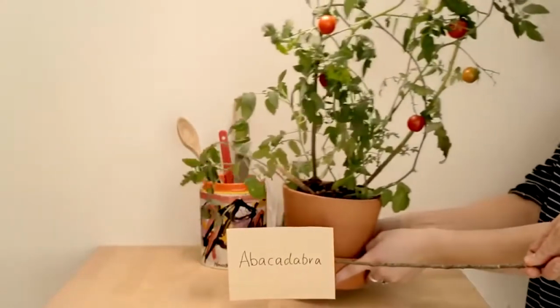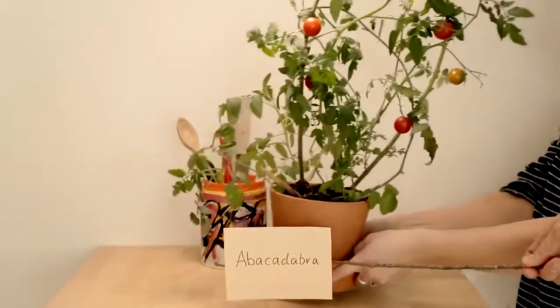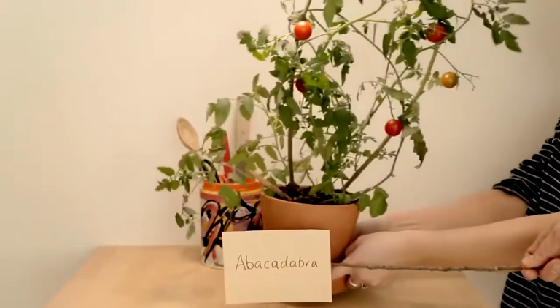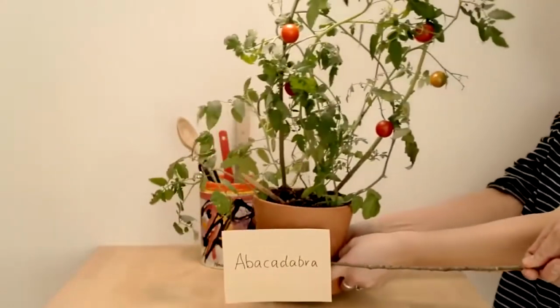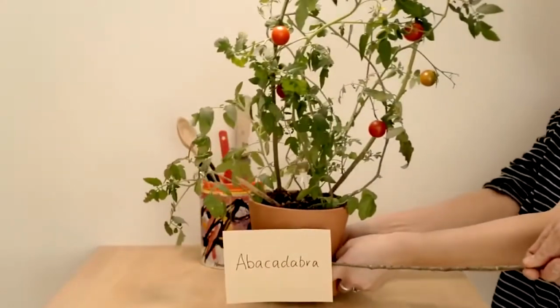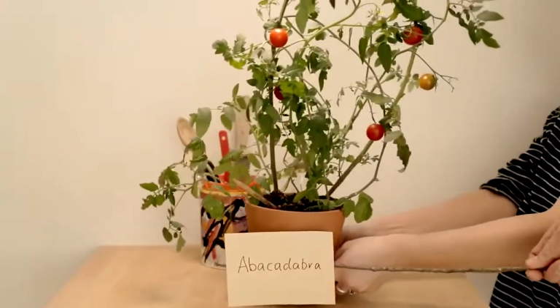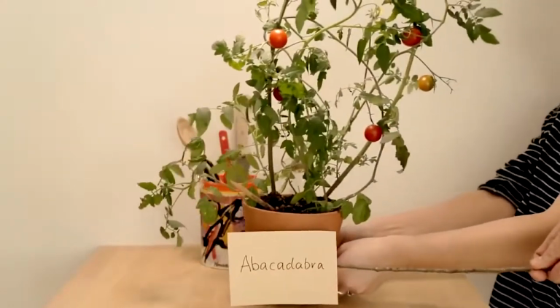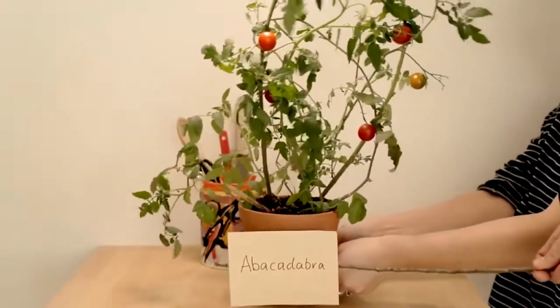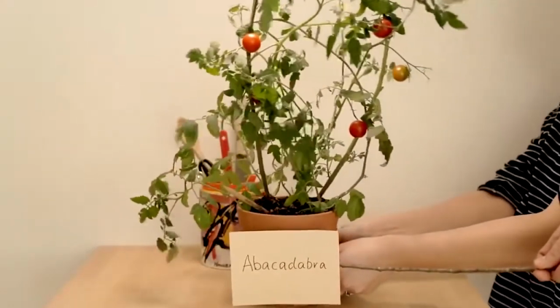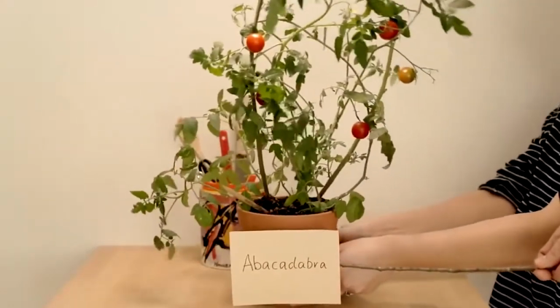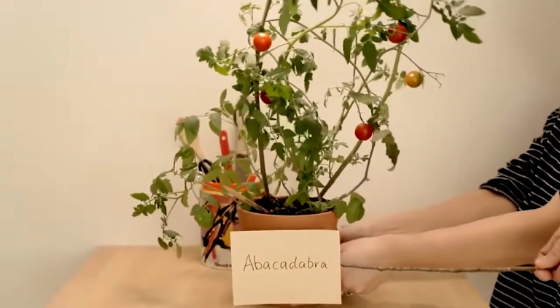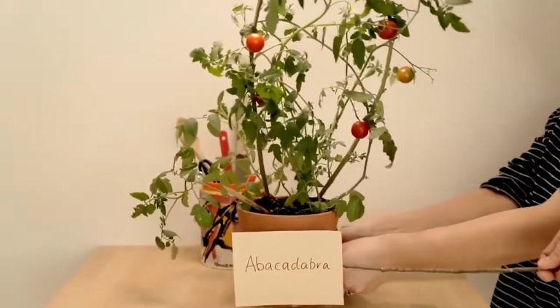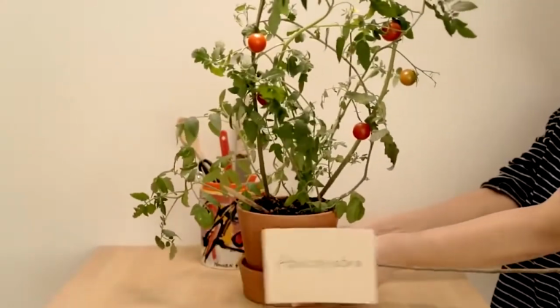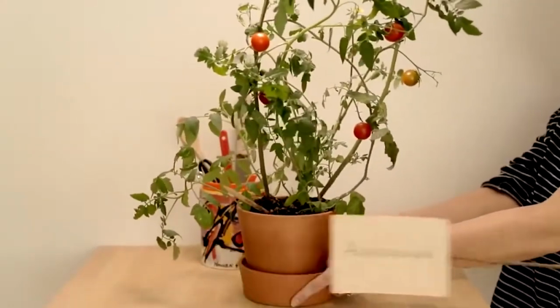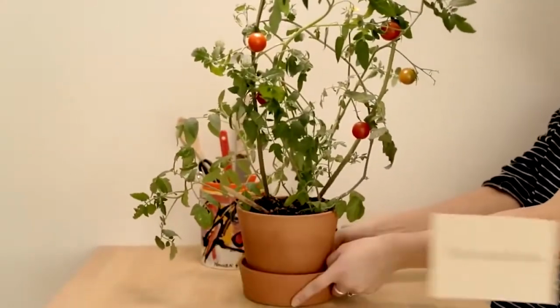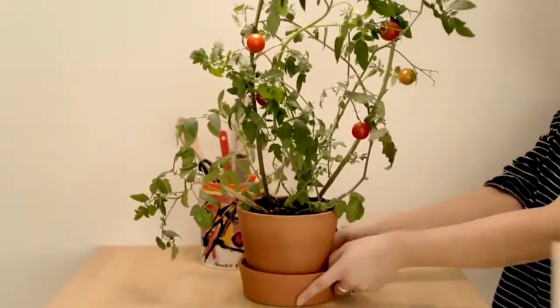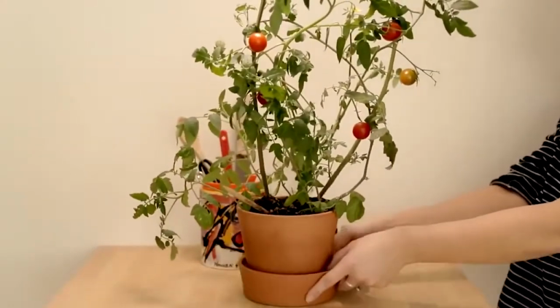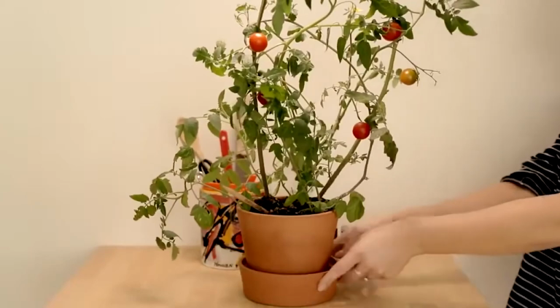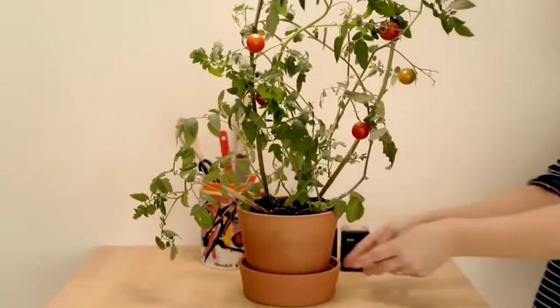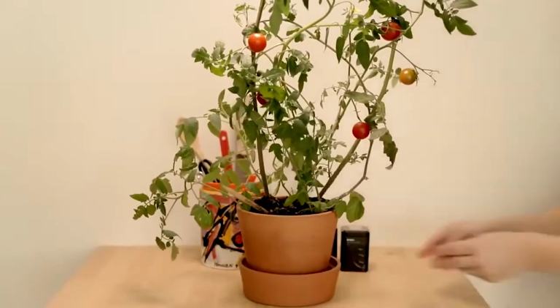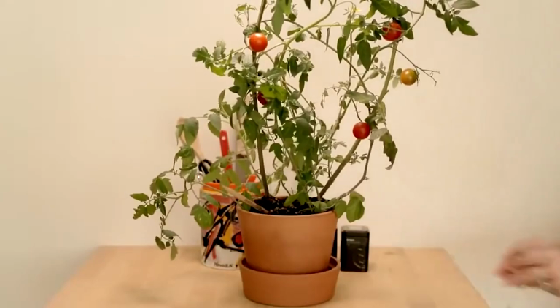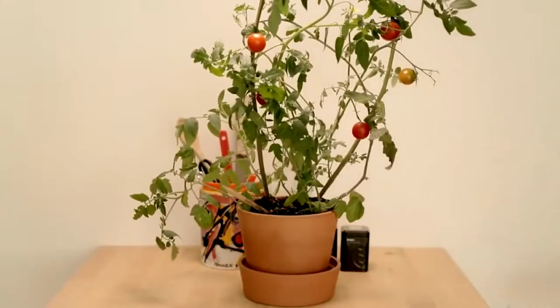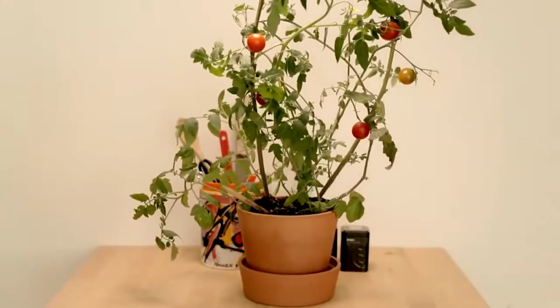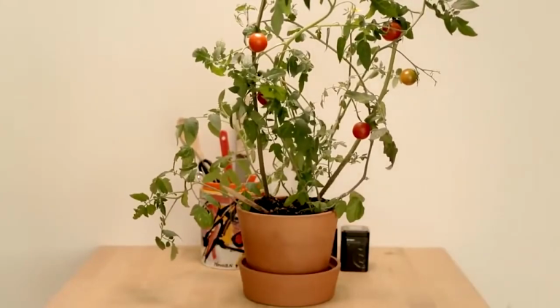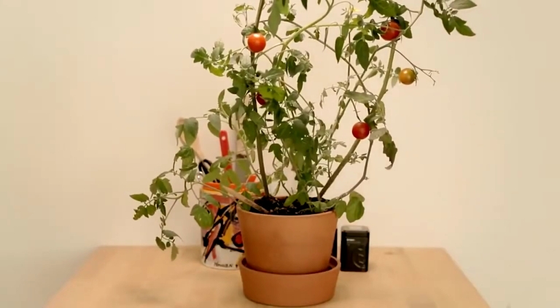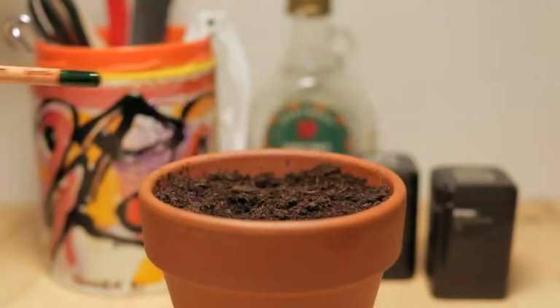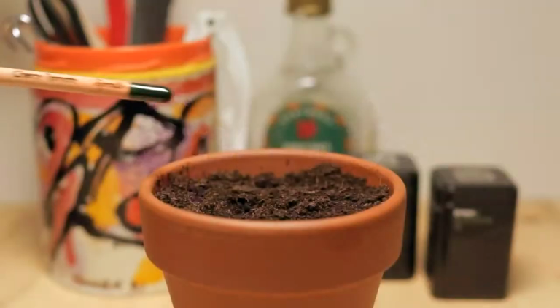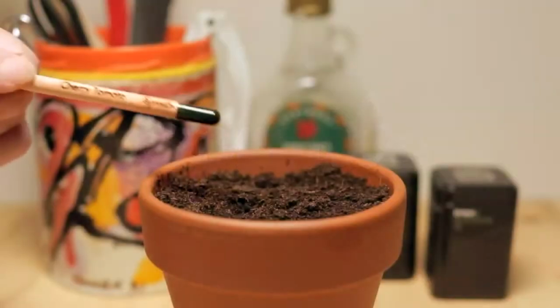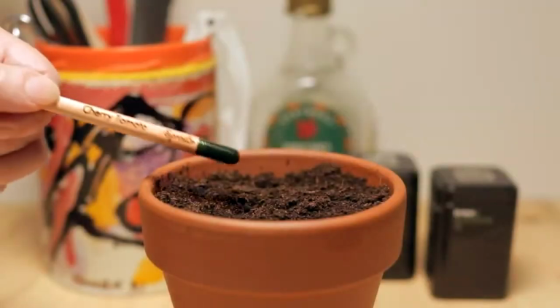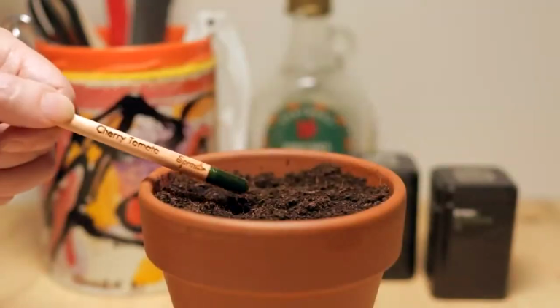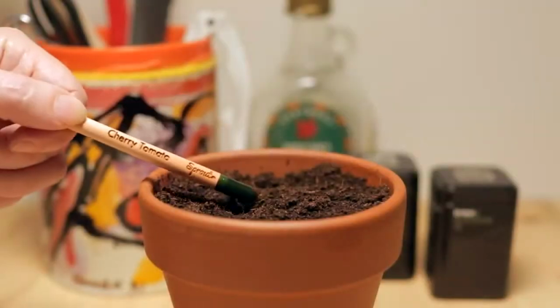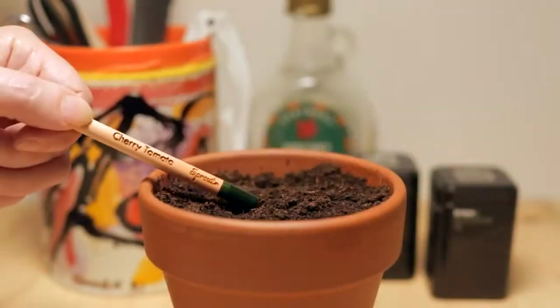The seed capsules contain flowers and herbs such as flax, basil, and thyme. Featuring a patented design, the high-quality Sprout Pencils are completely lead-free and eco-friendly.